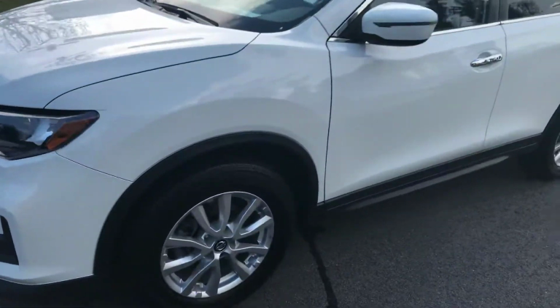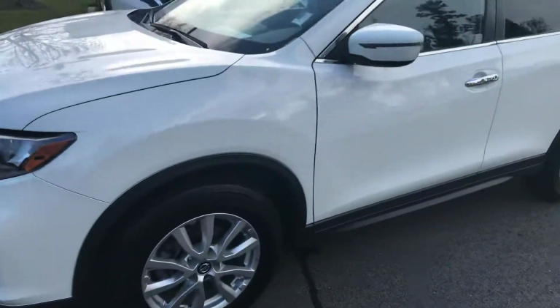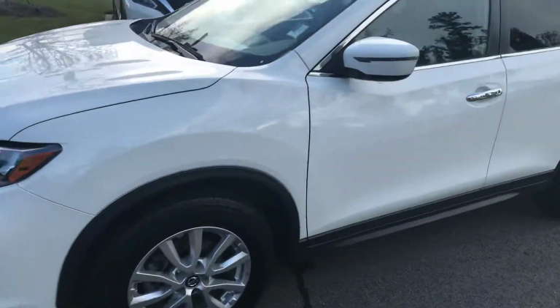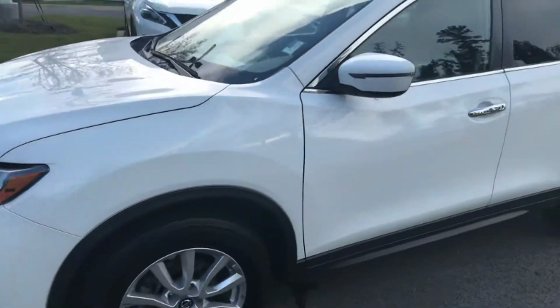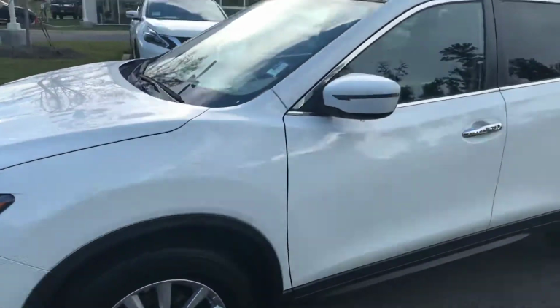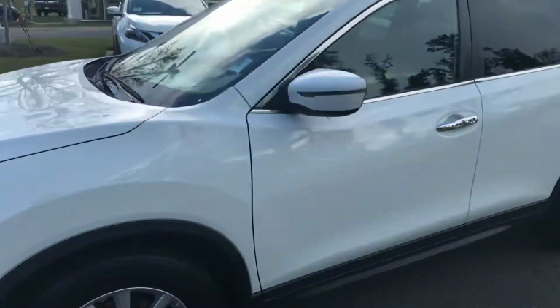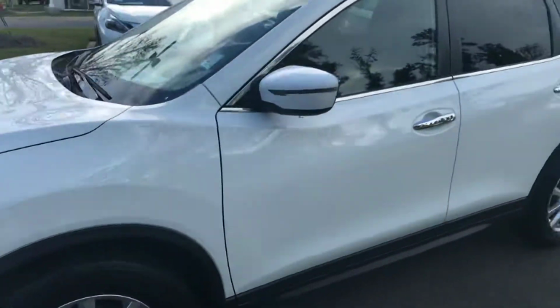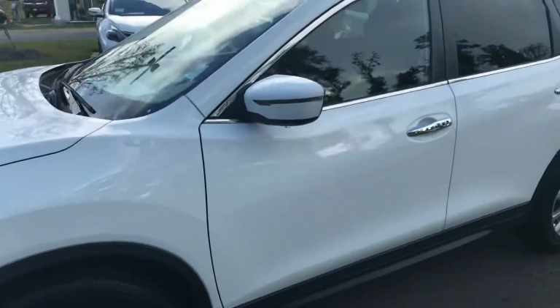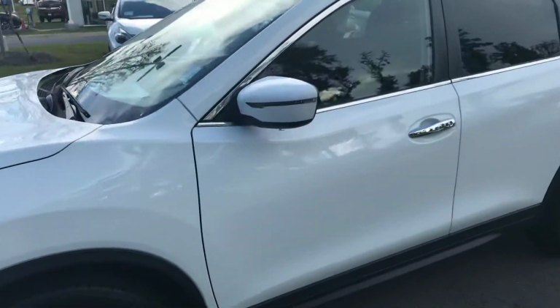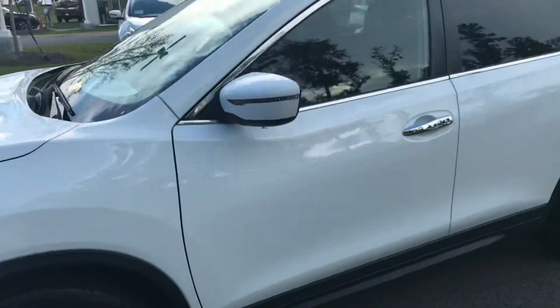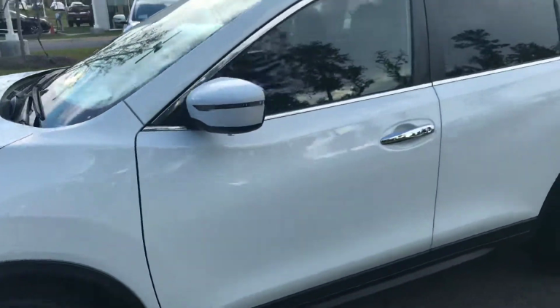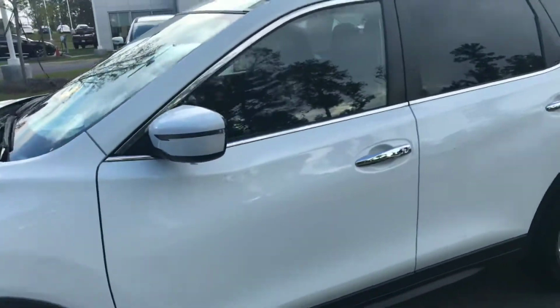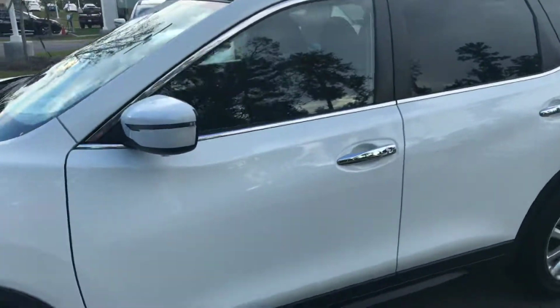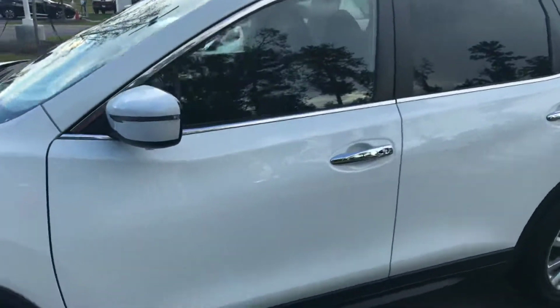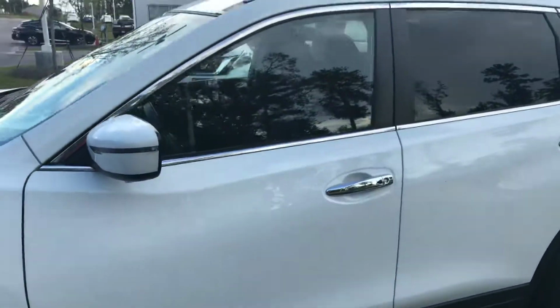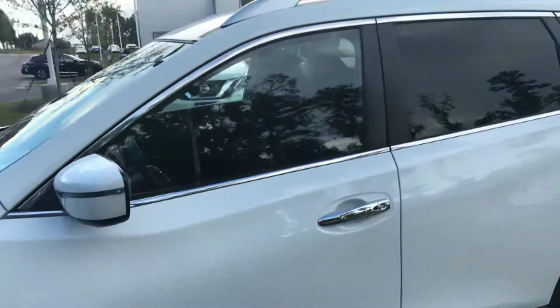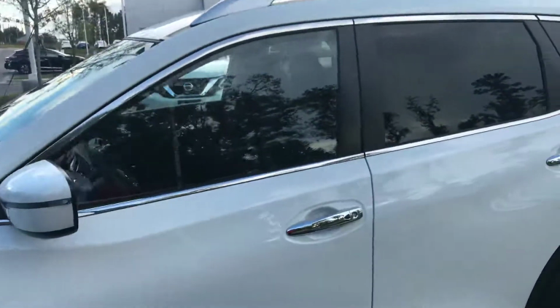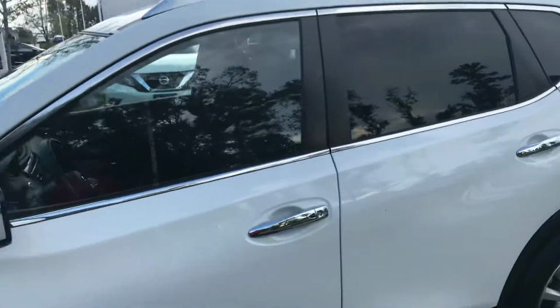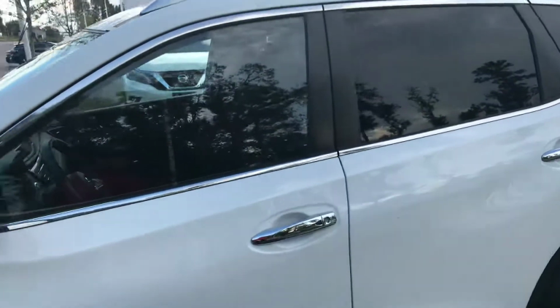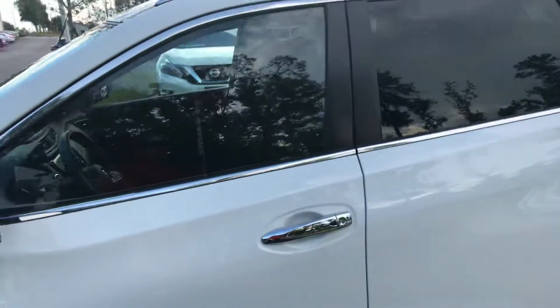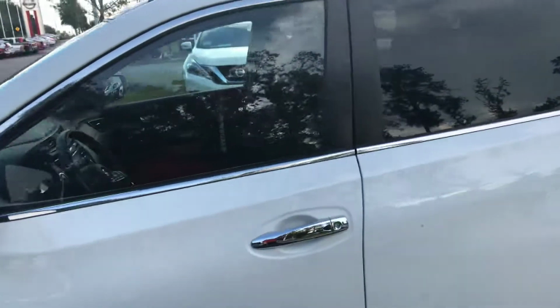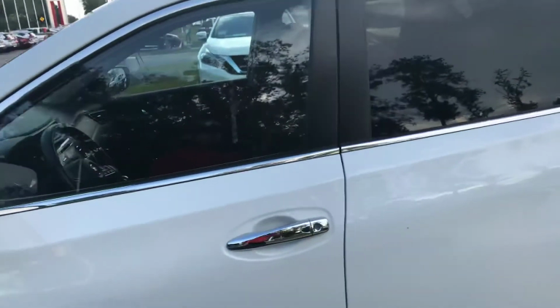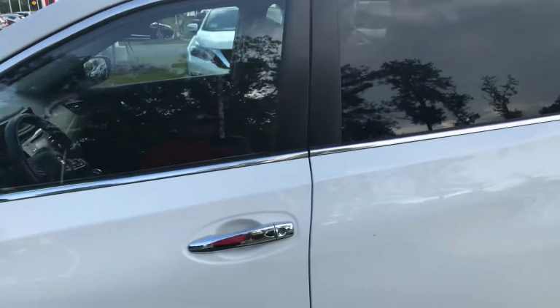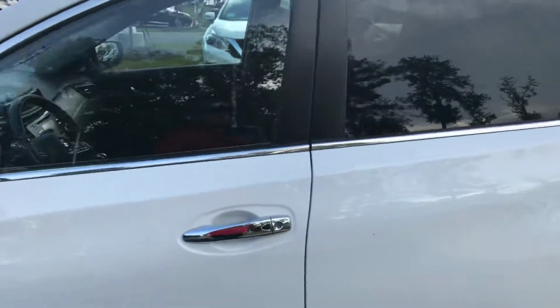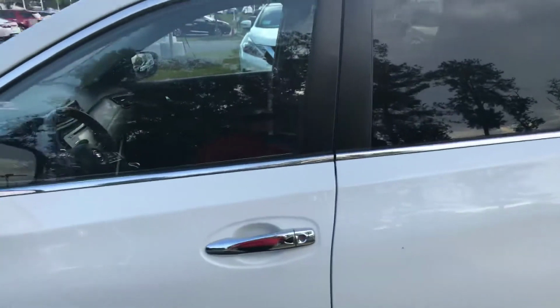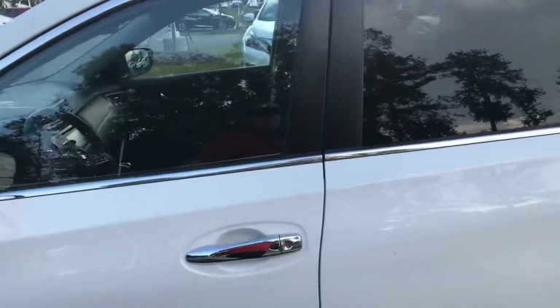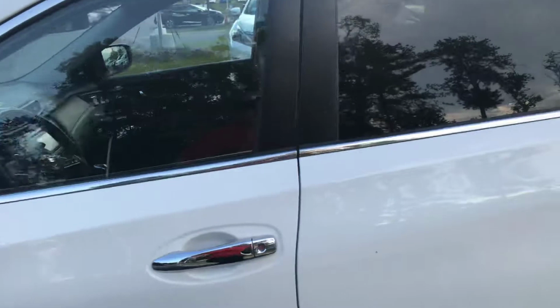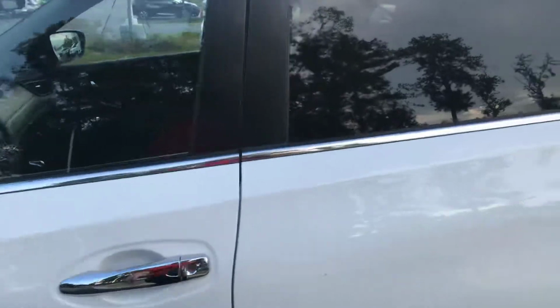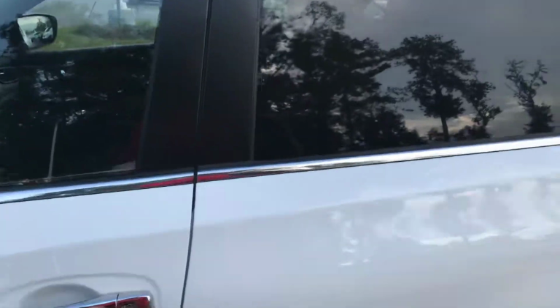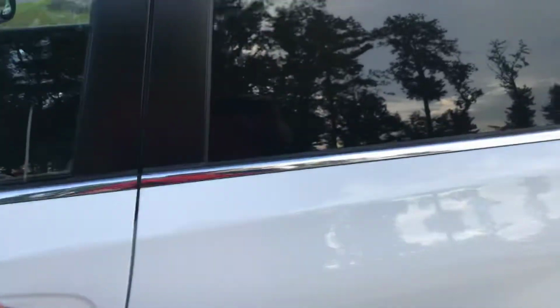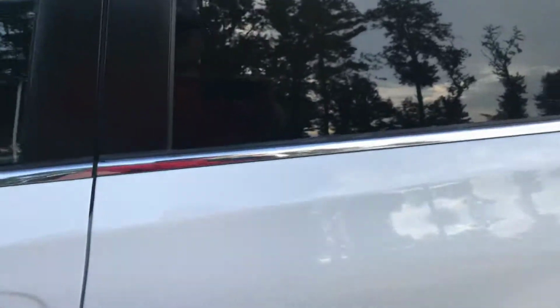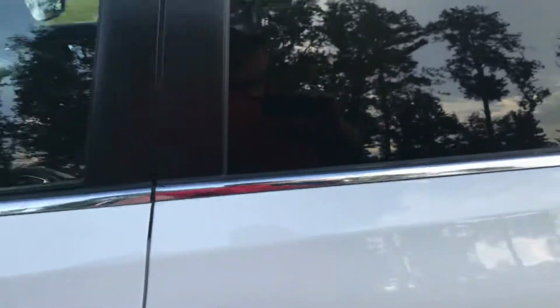It's got keyless entry, remote start, and push-button start.